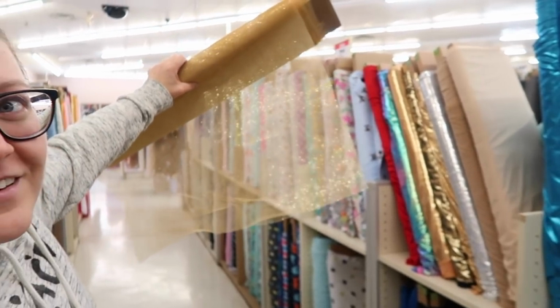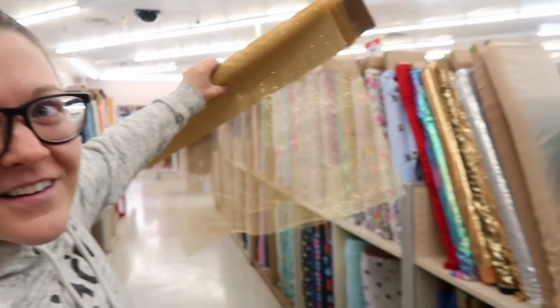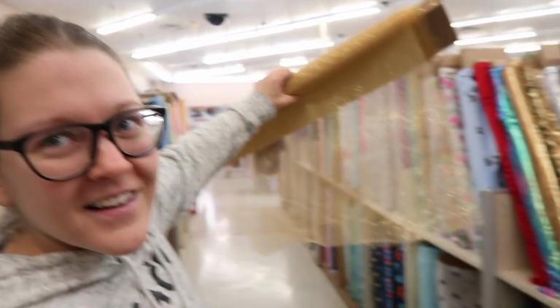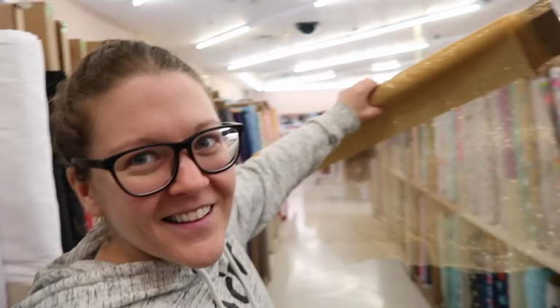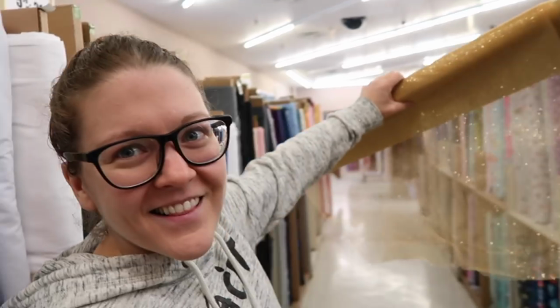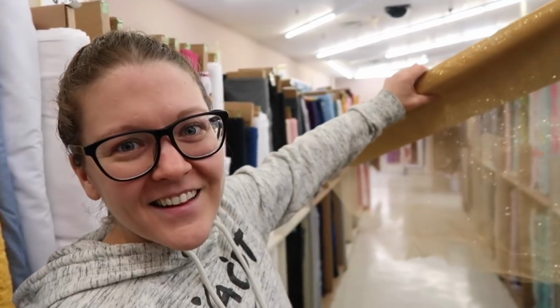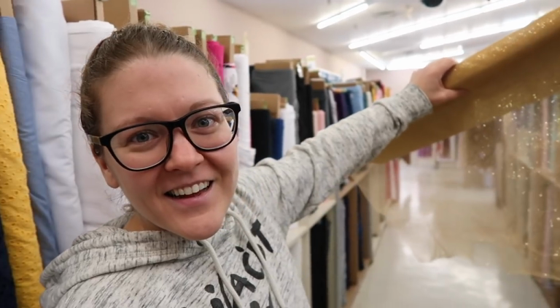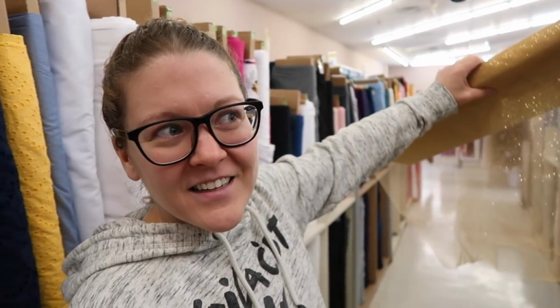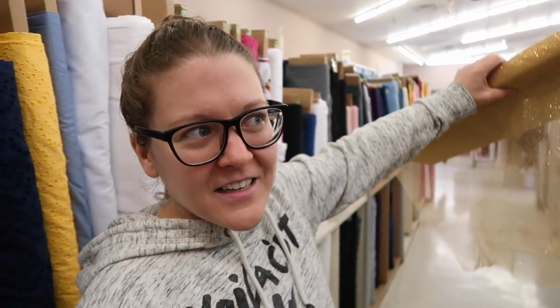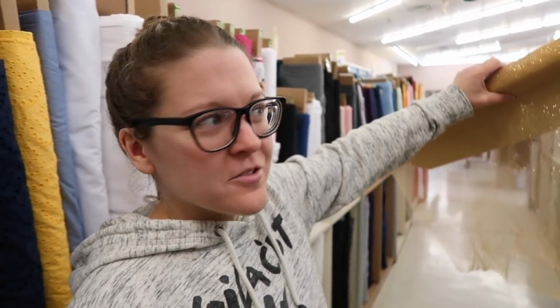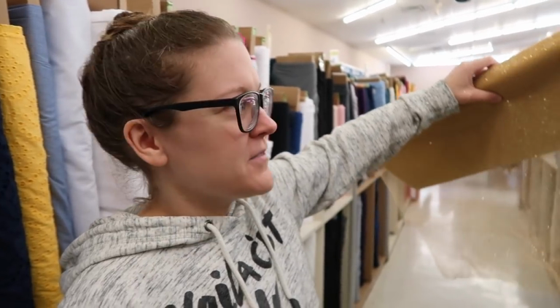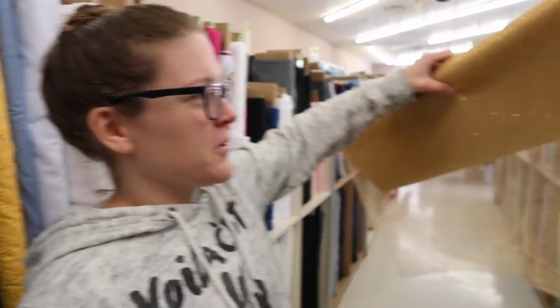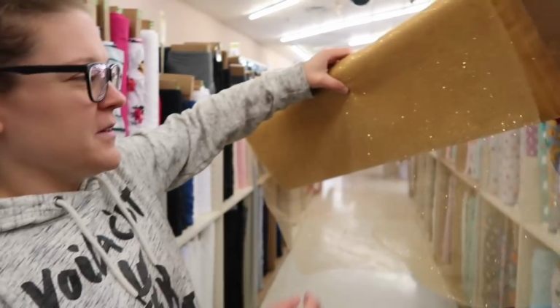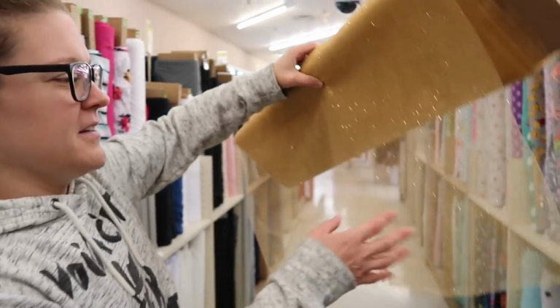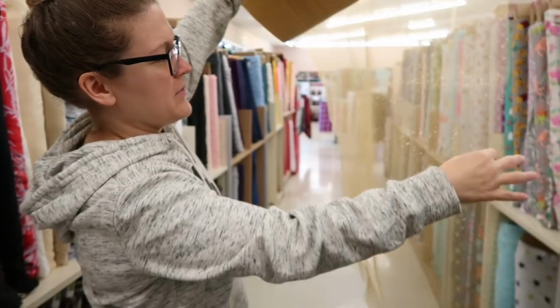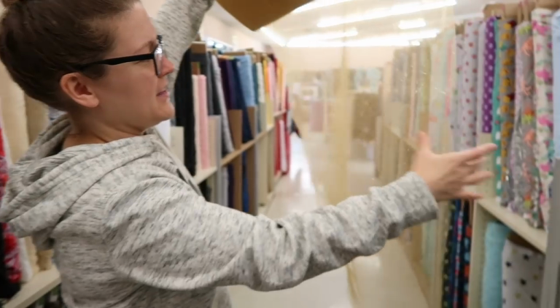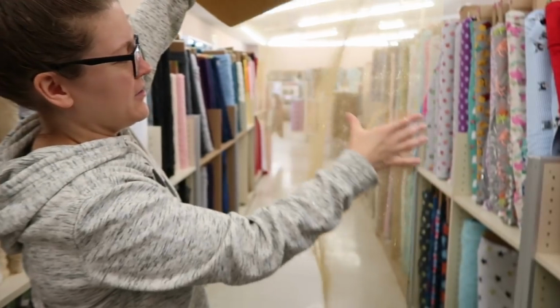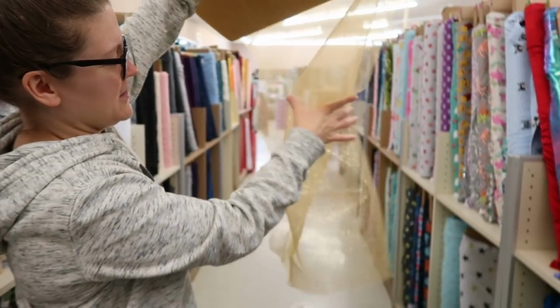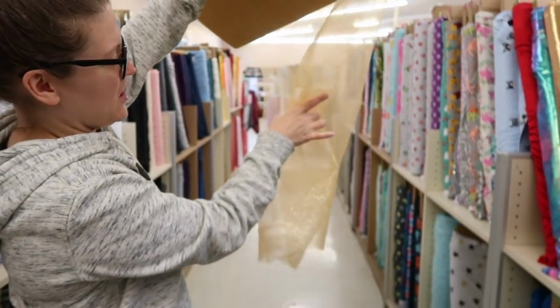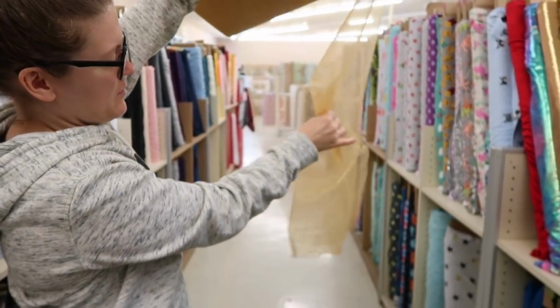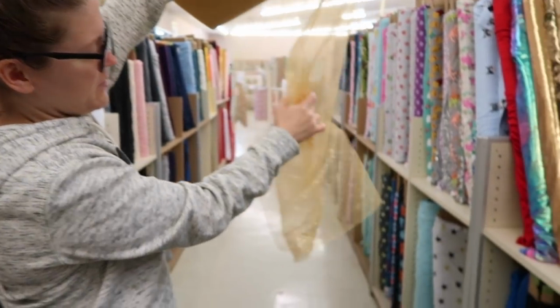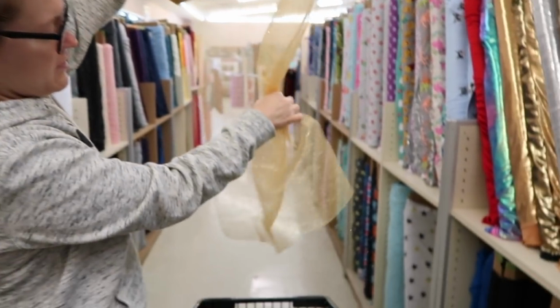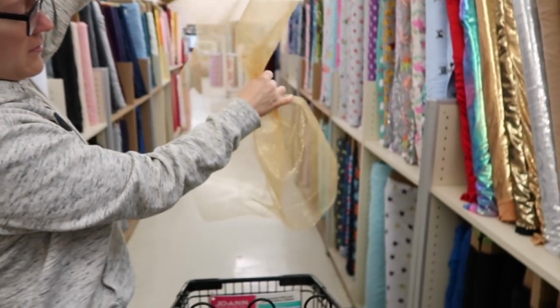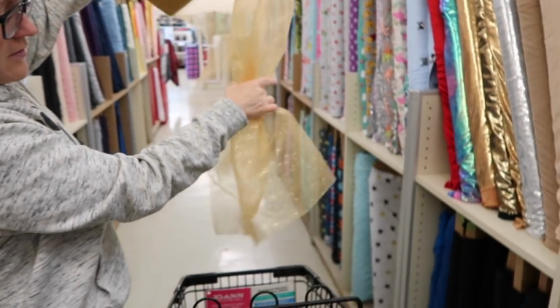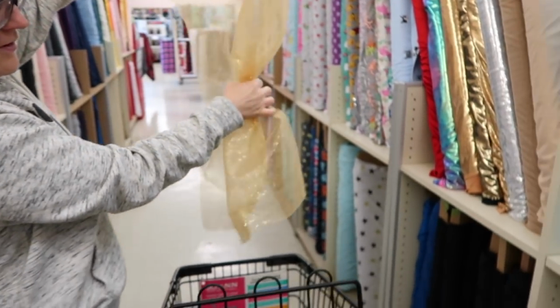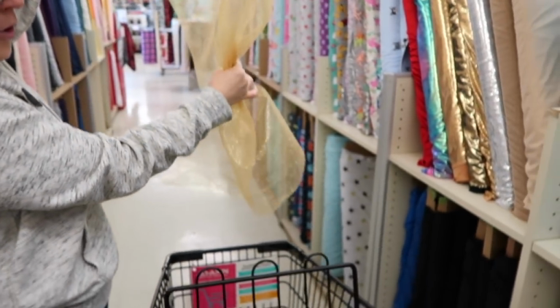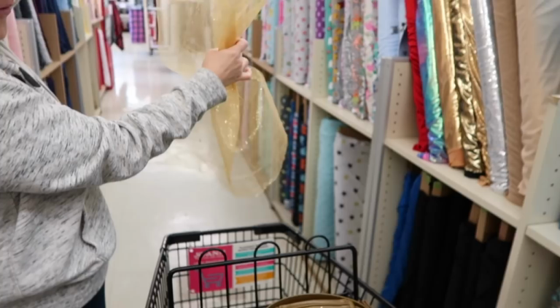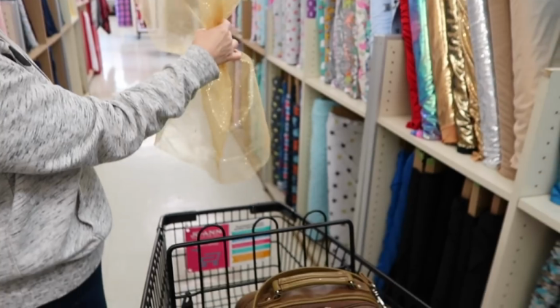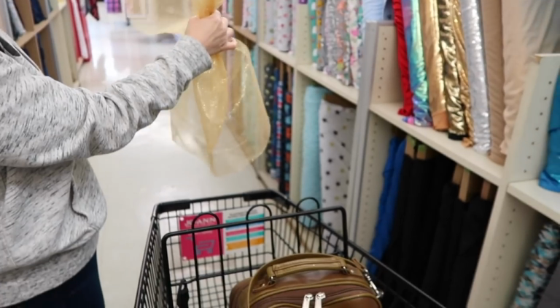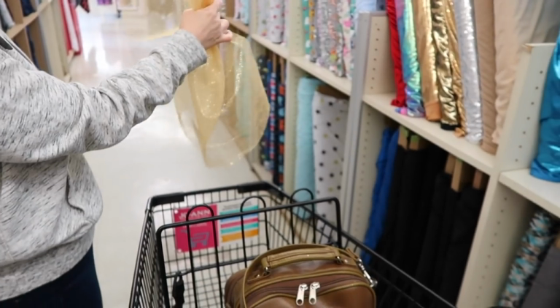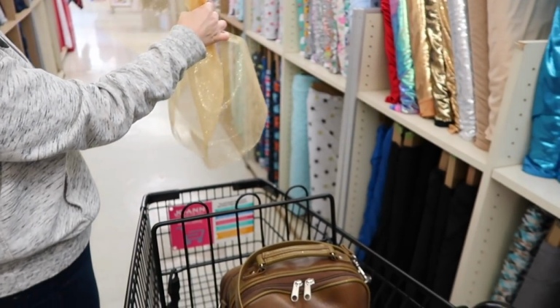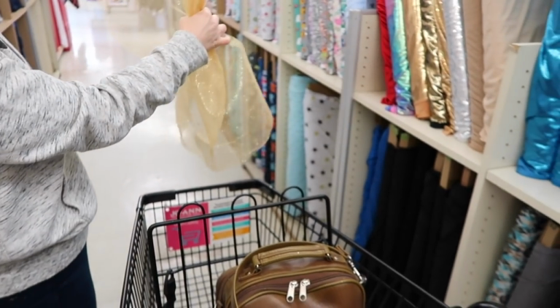My partner Sean is telling me not to bring the glitter tulle into the house, but it has to come in — I have to work with it. I'm thinking it's great for the top of the costume.